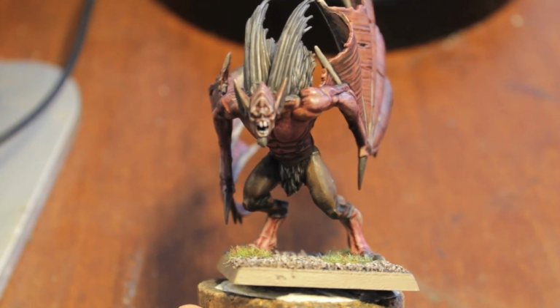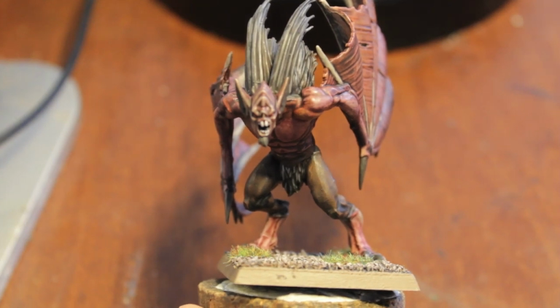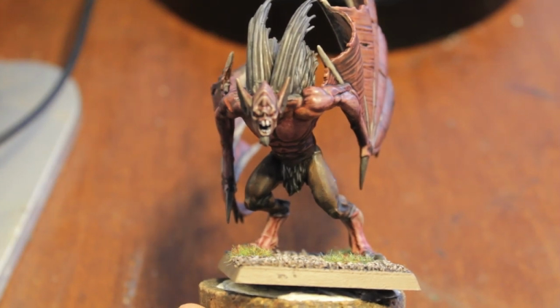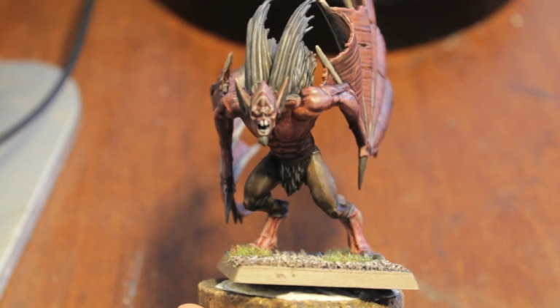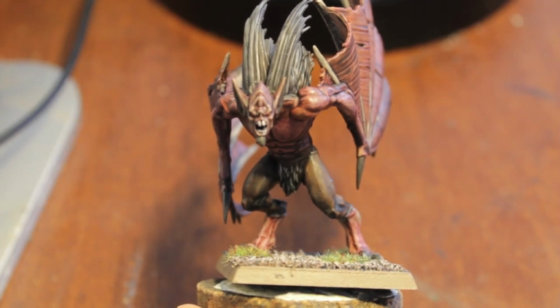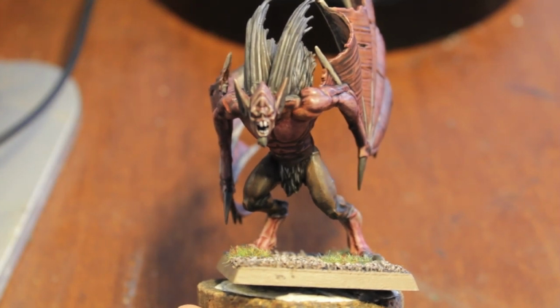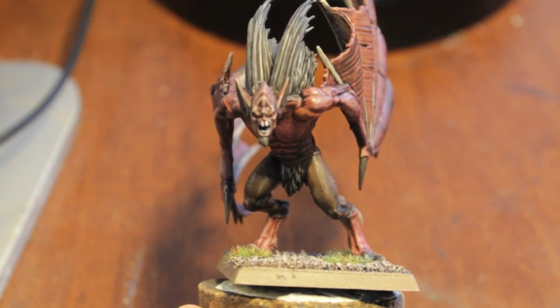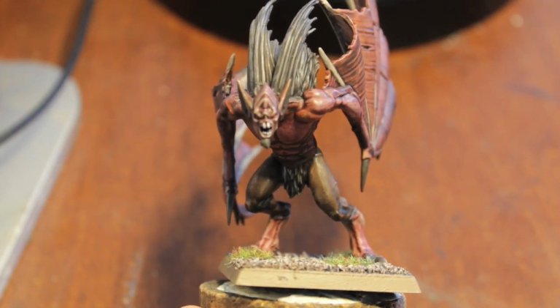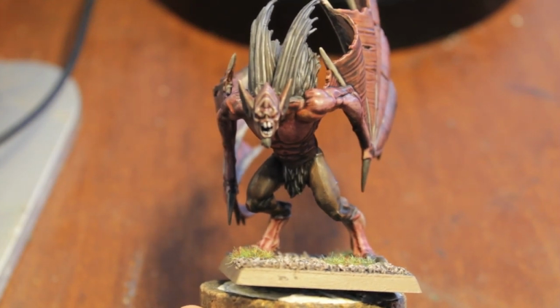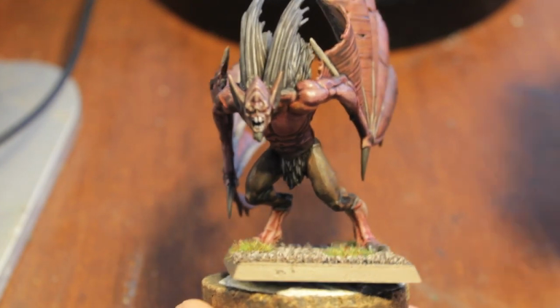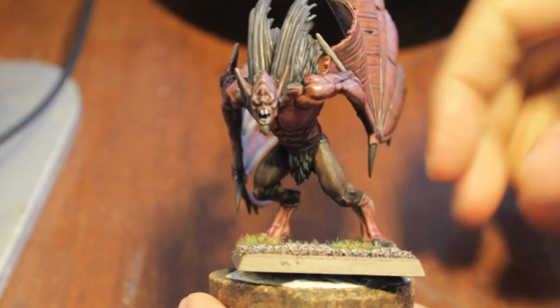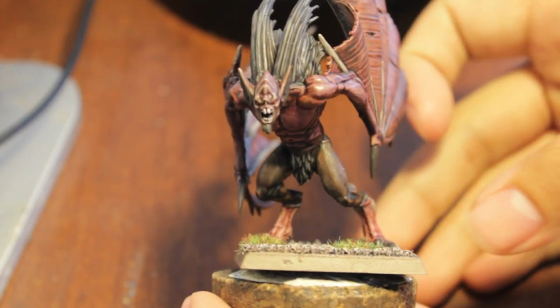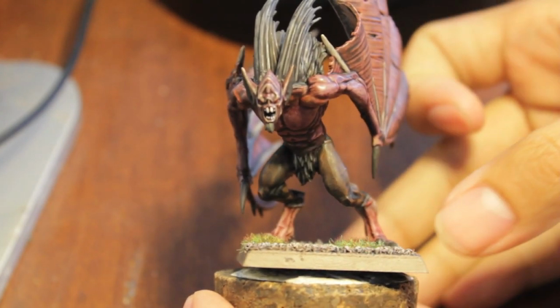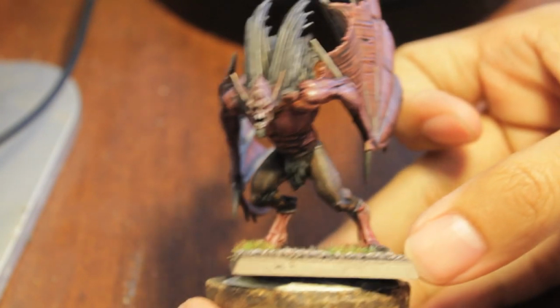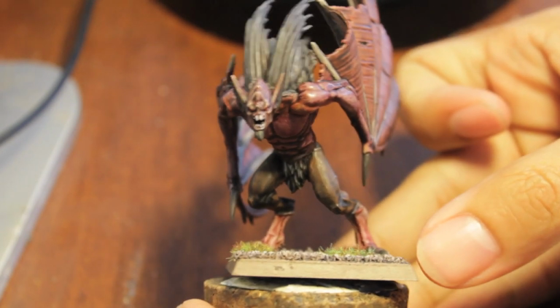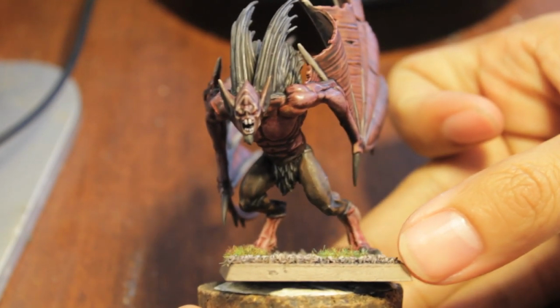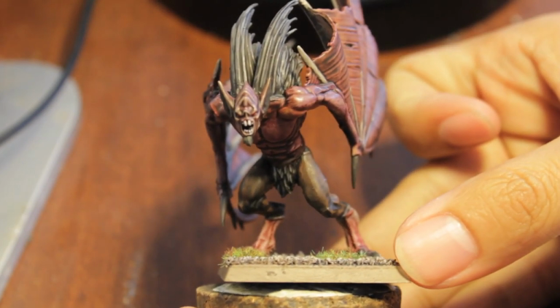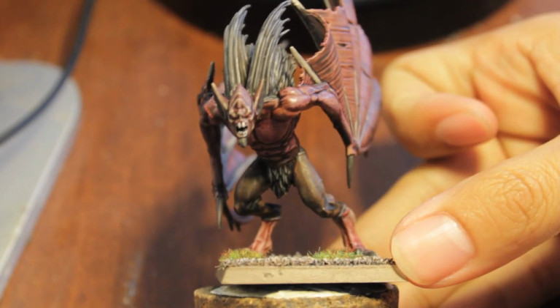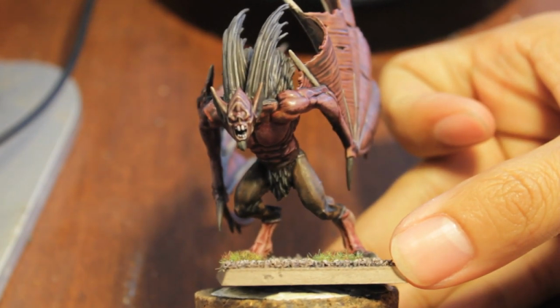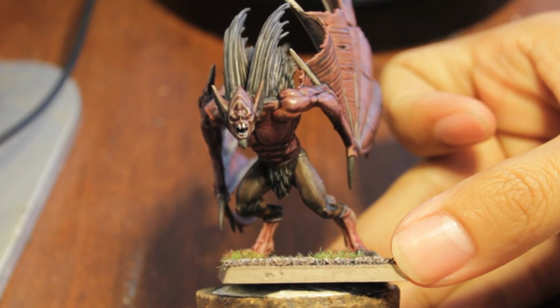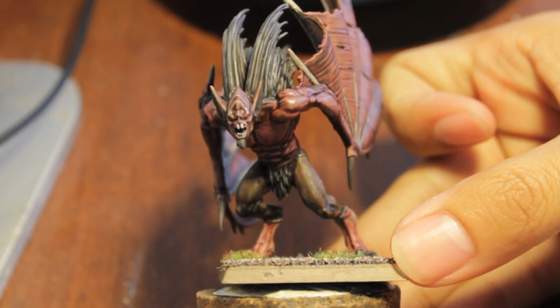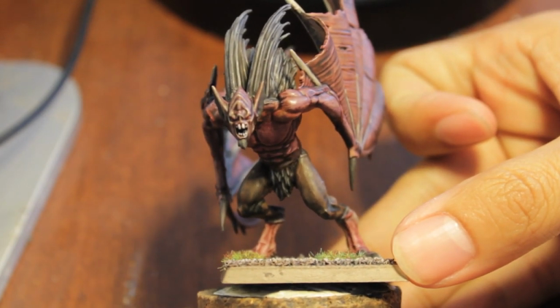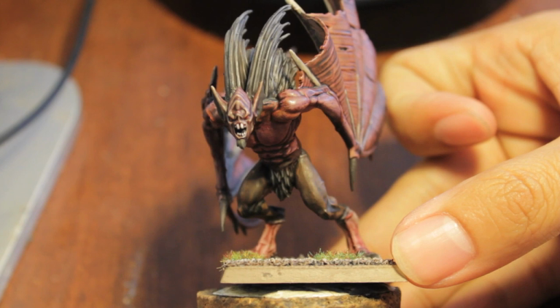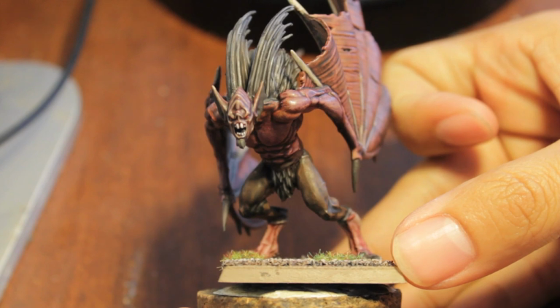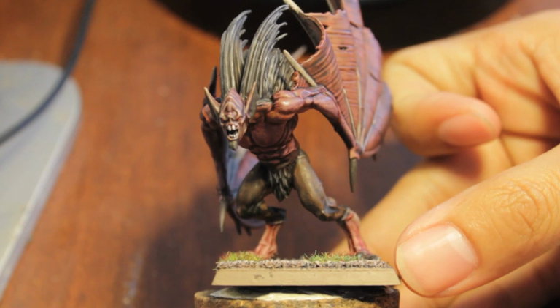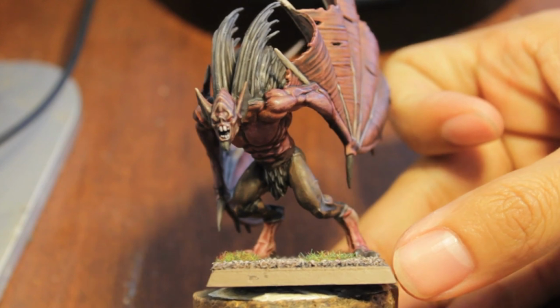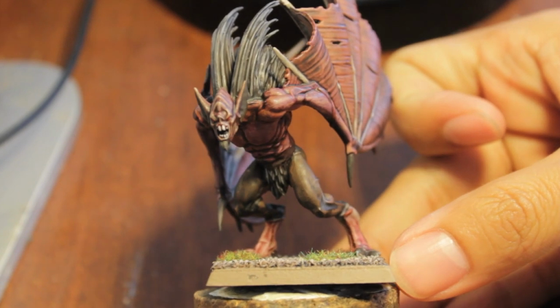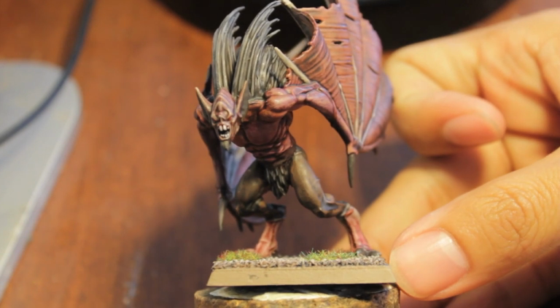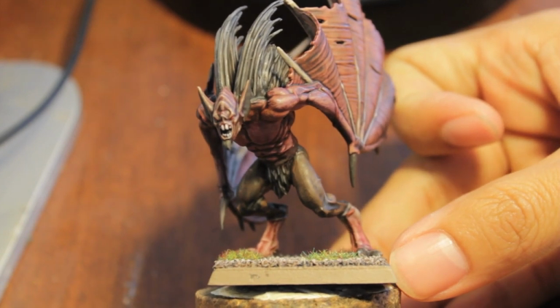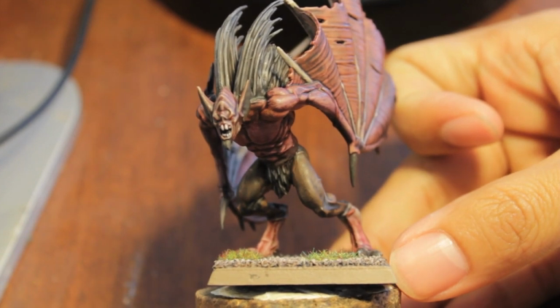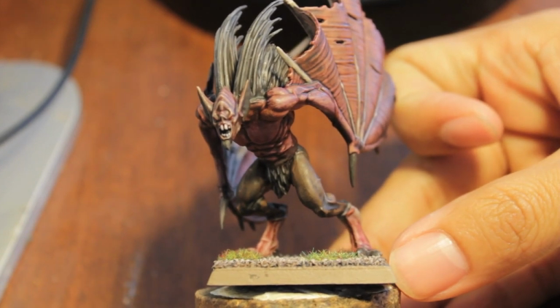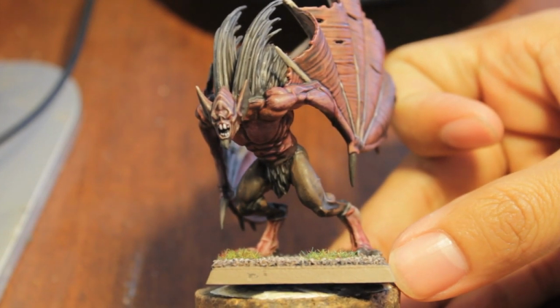What up, players? It's WarbossTay up in this mode. Welcome to the How to Paint a Vargeist WarbossTaytorial.